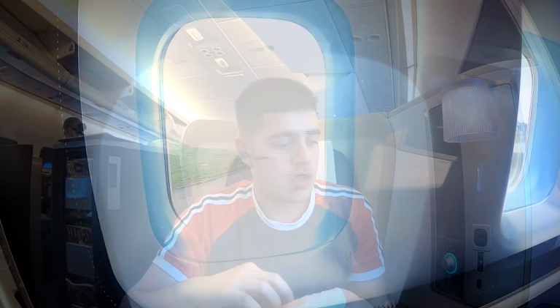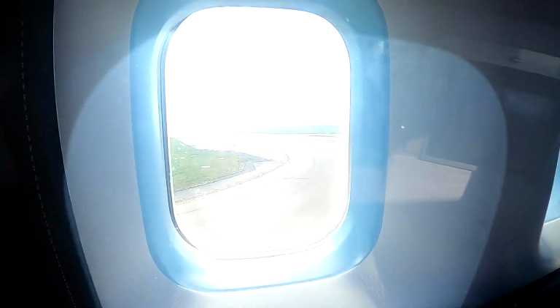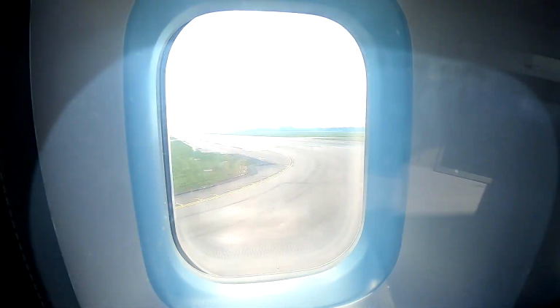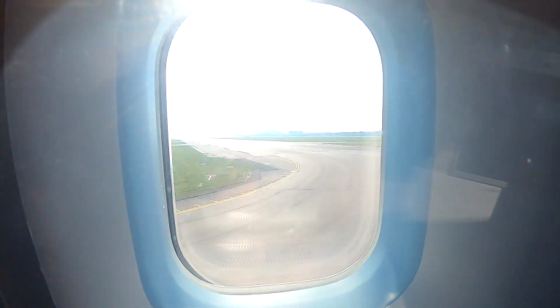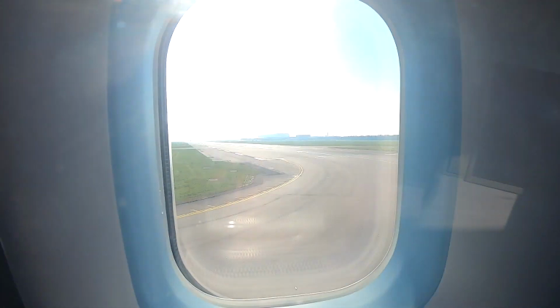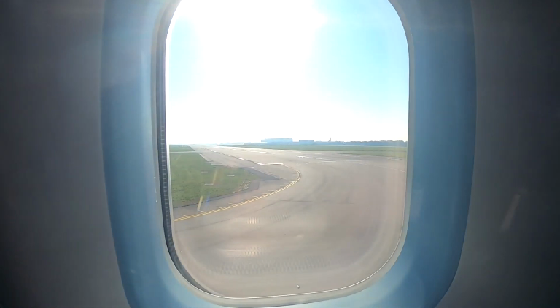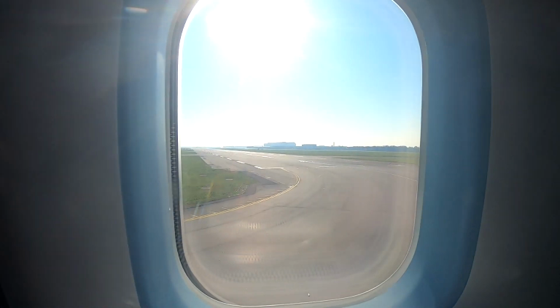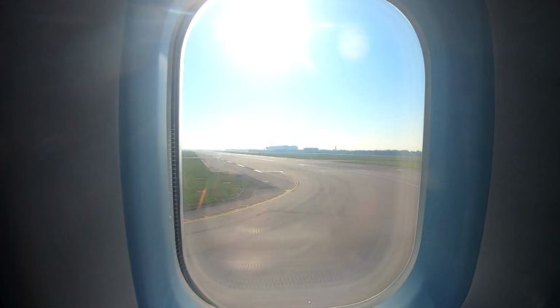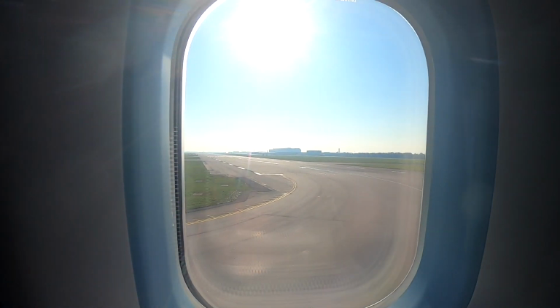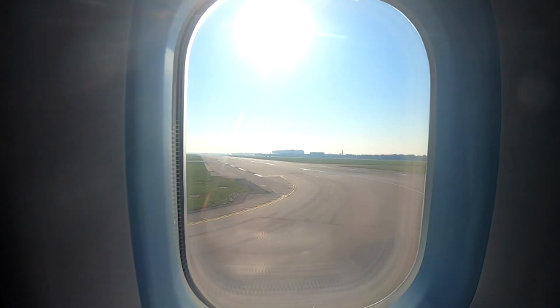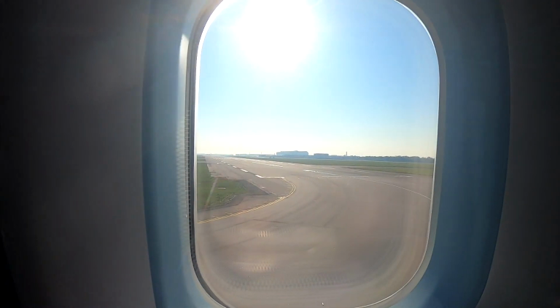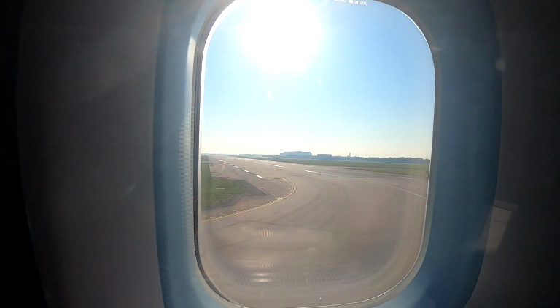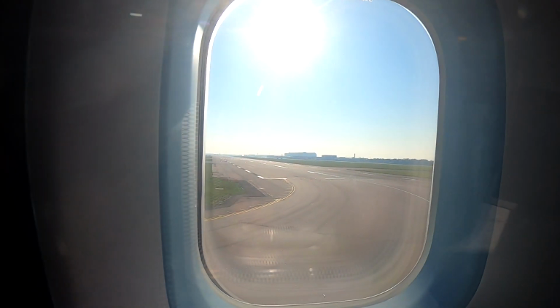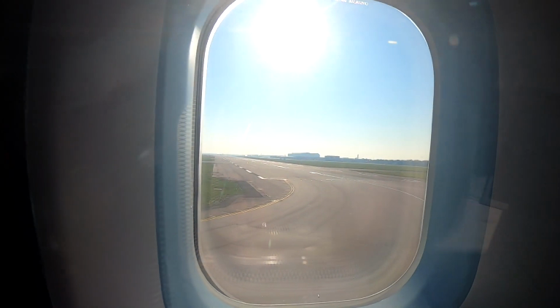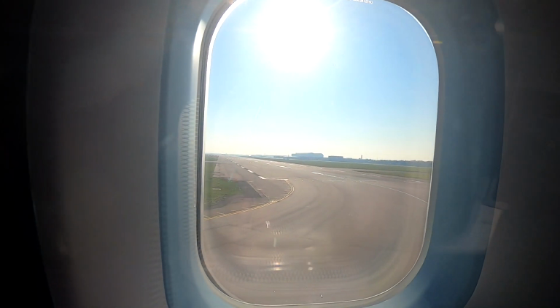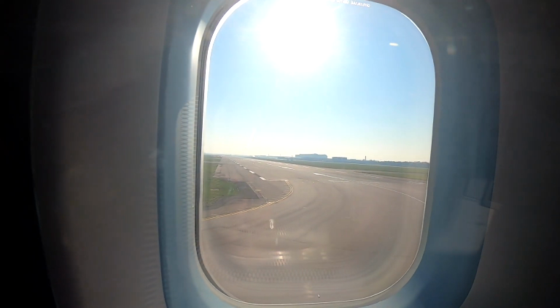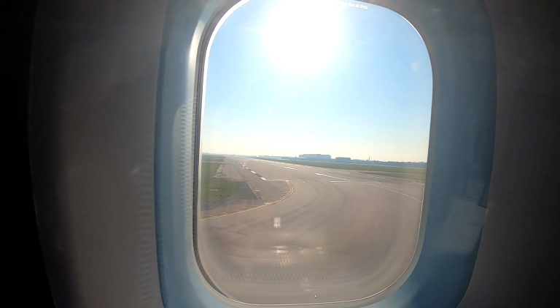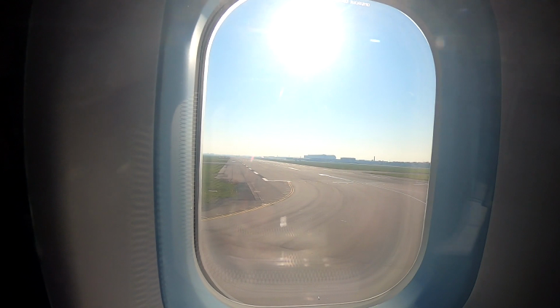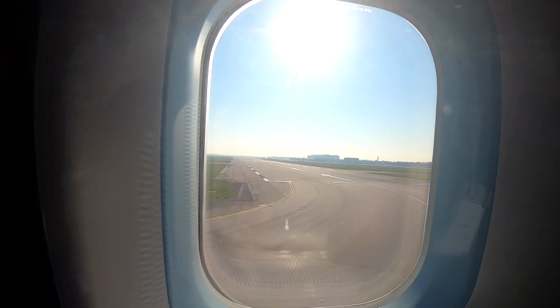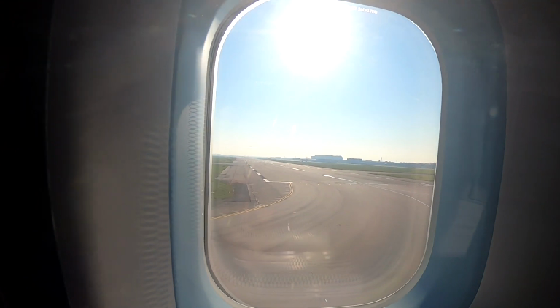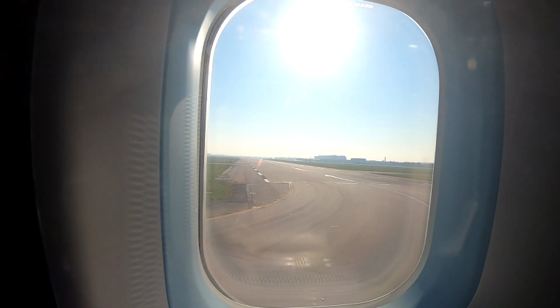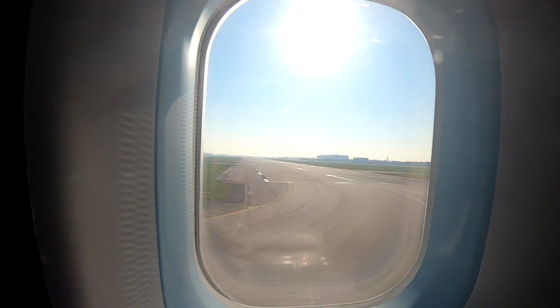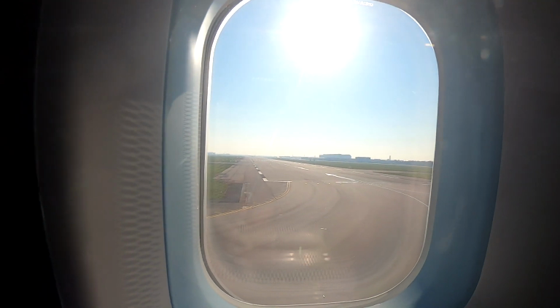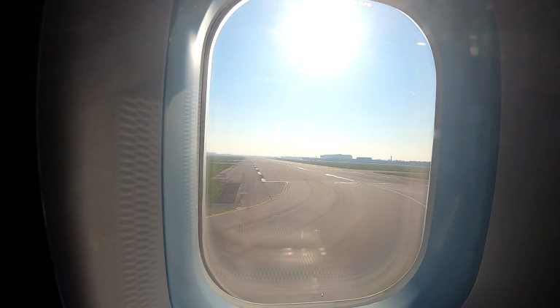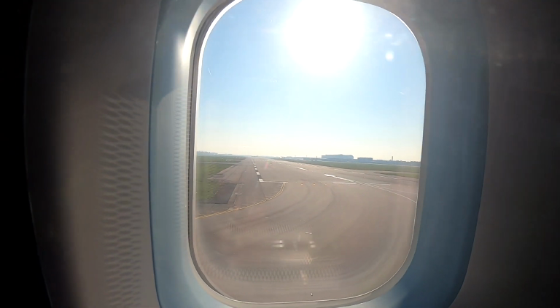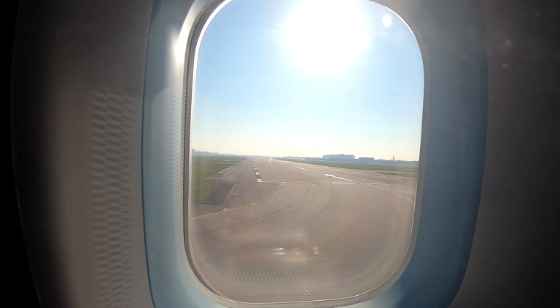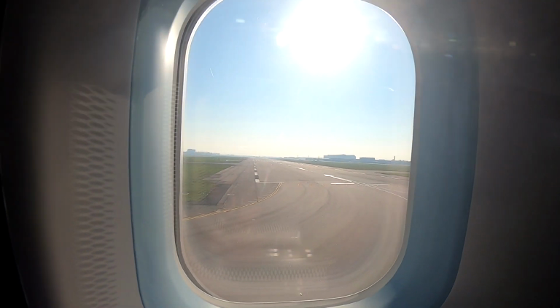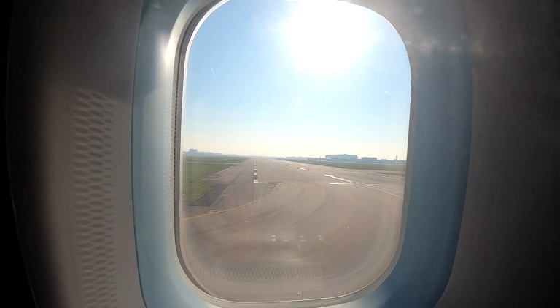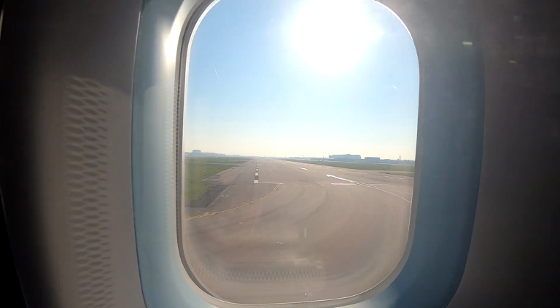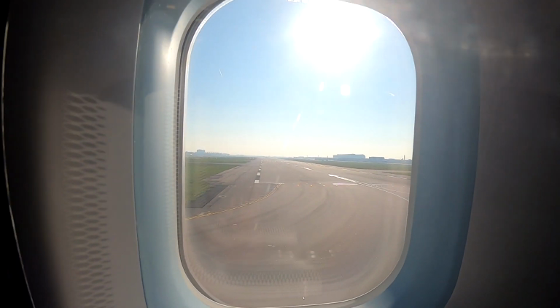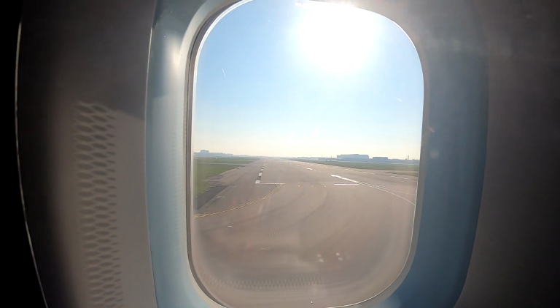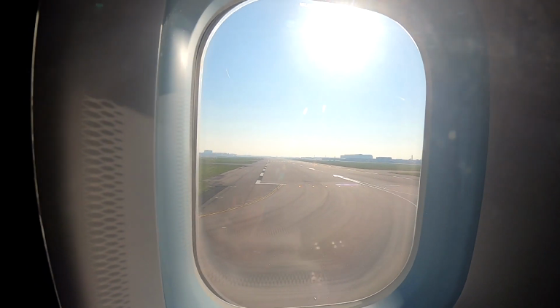Around 20 minutes after a short taxi, we took off from London Heathrow and blasted off for New York.